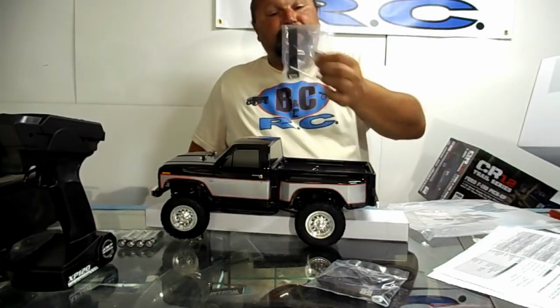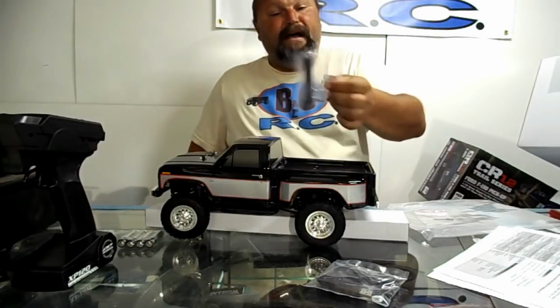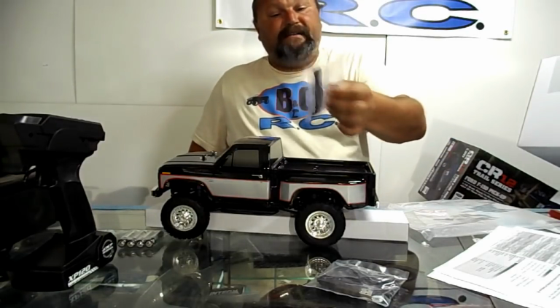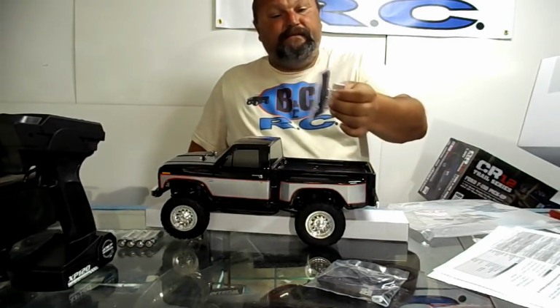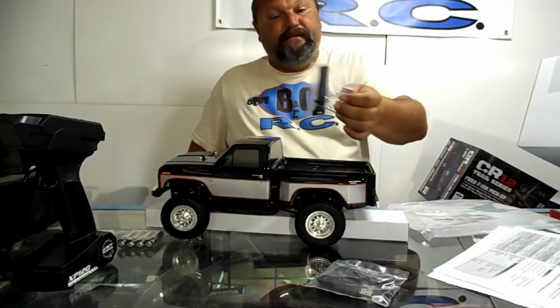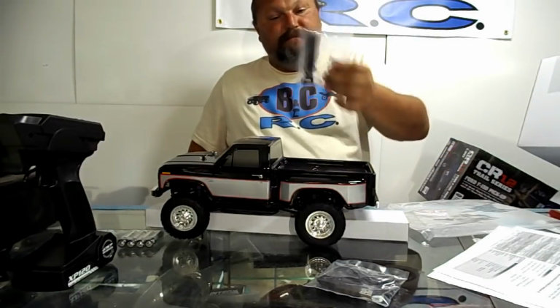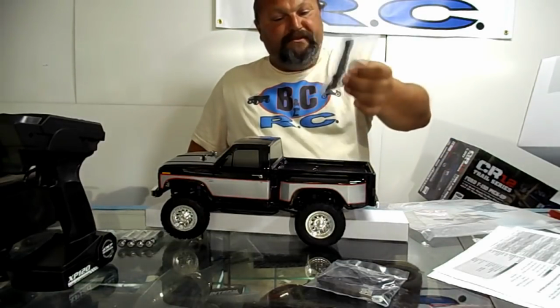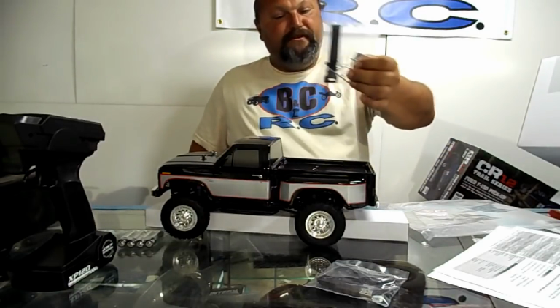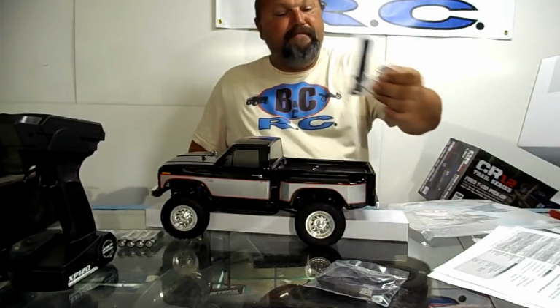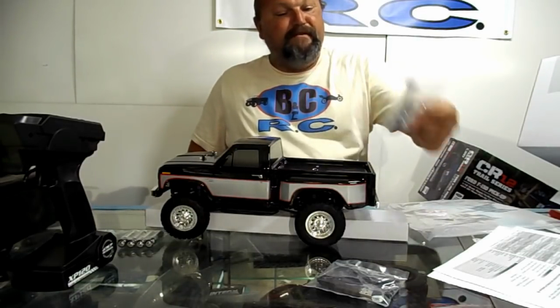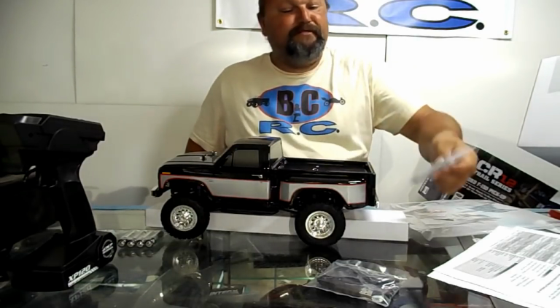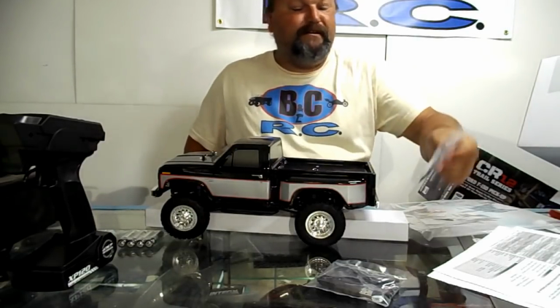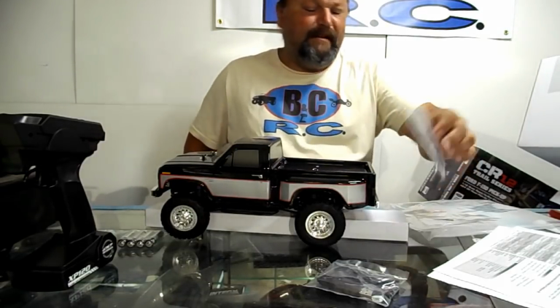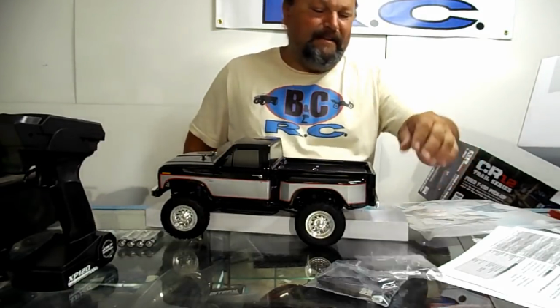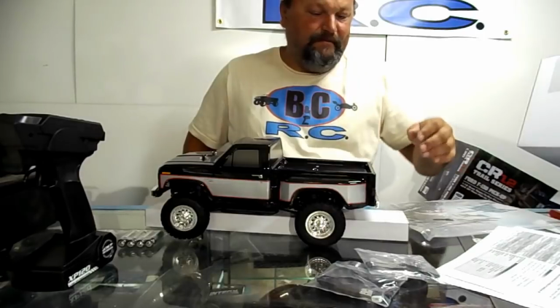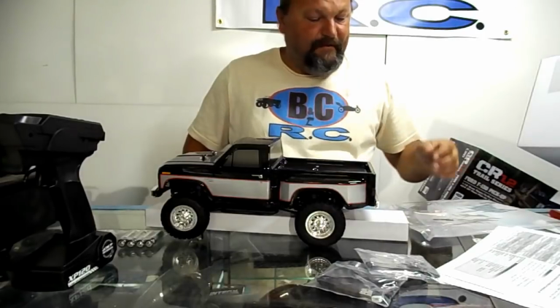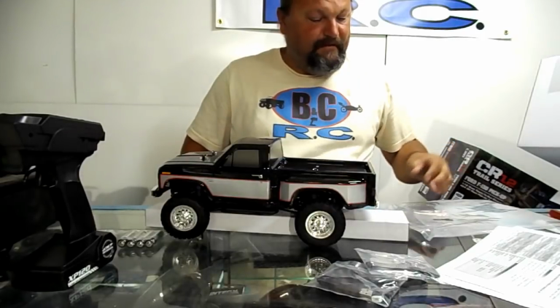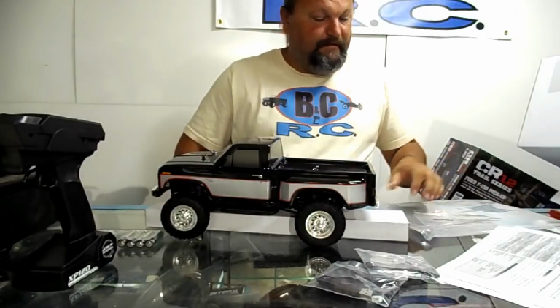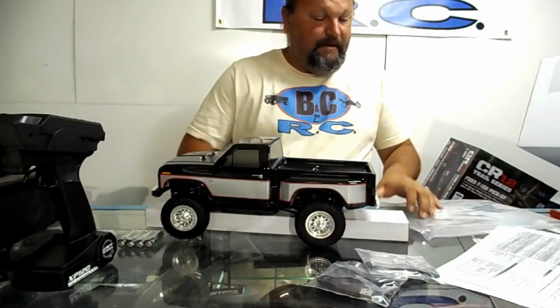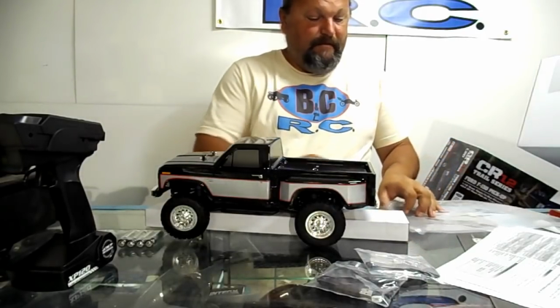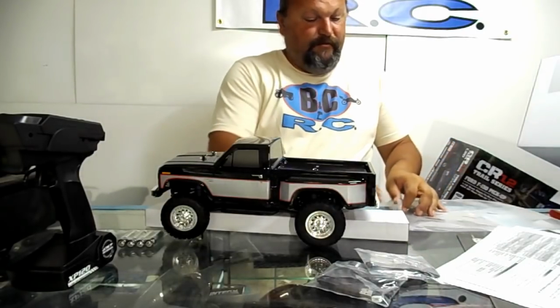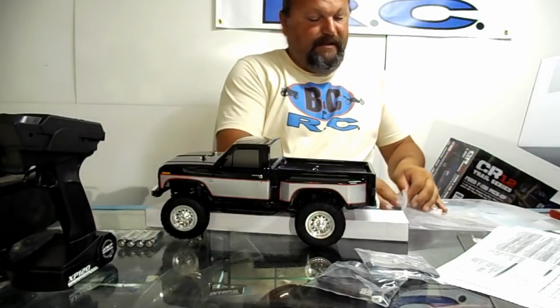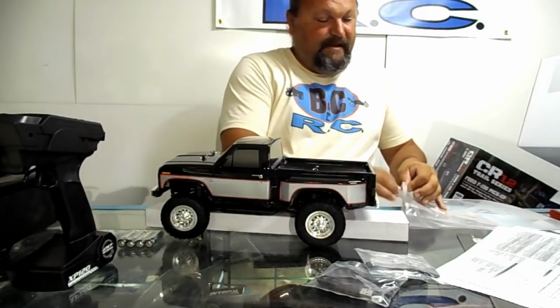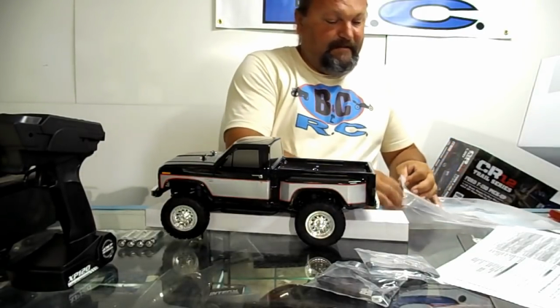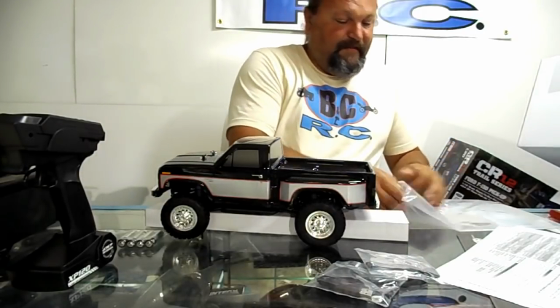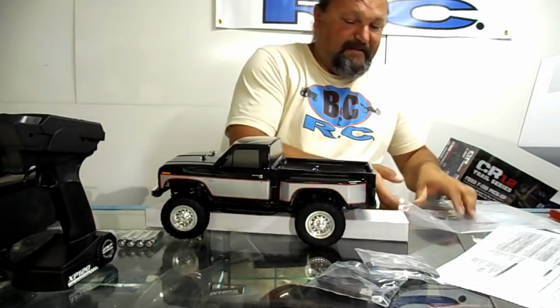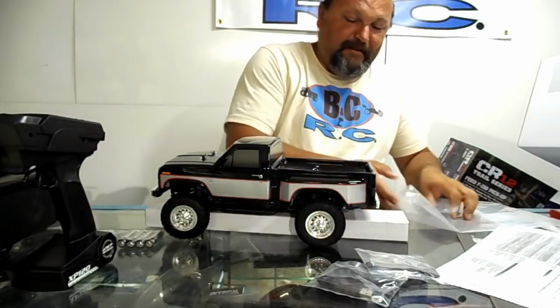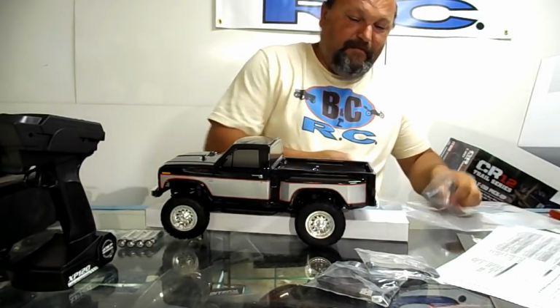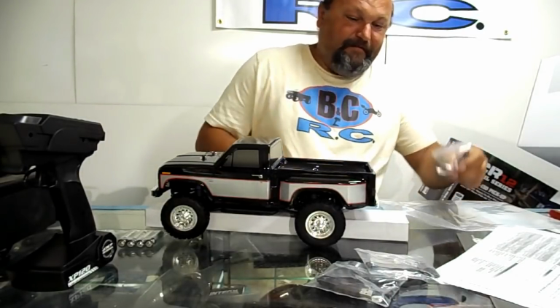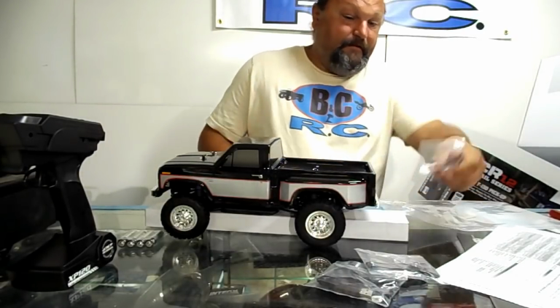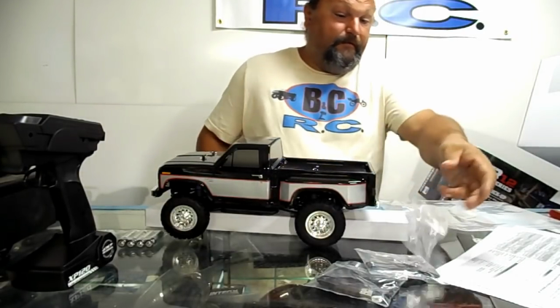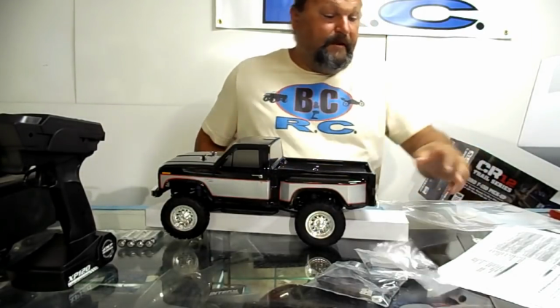Hey, look at that — the beadlocks are in the bag; they're not on the truck for me to break inside the box. They must have heard me bitch about that the other day. Boy, they acted fast getting them off there for me.